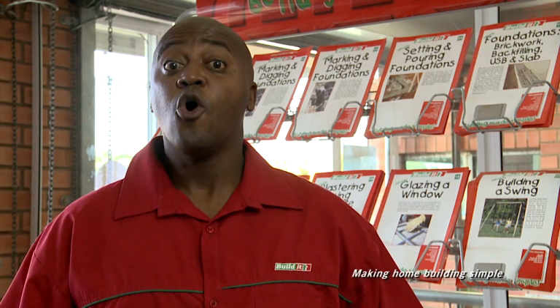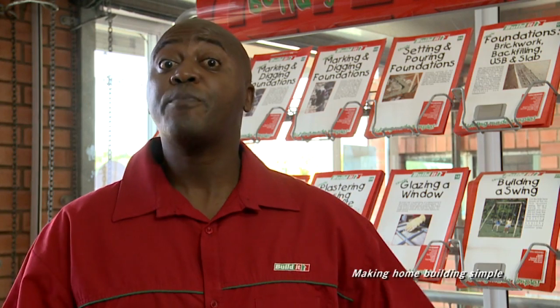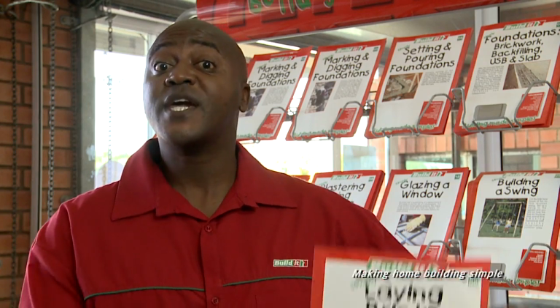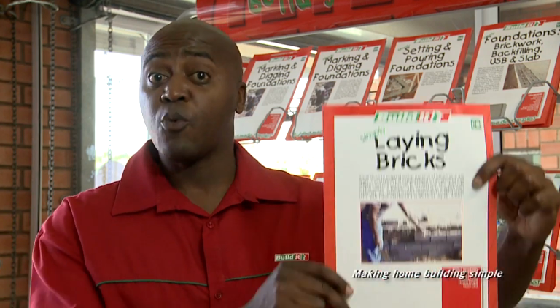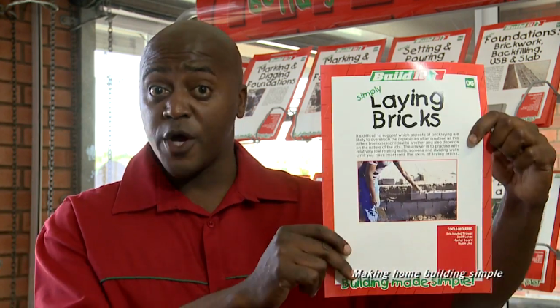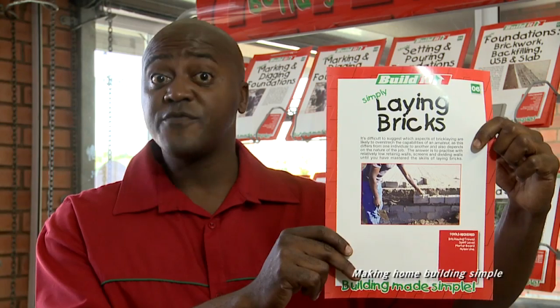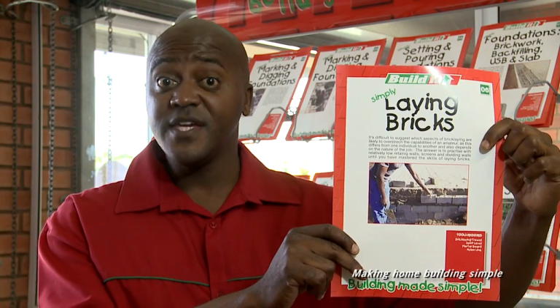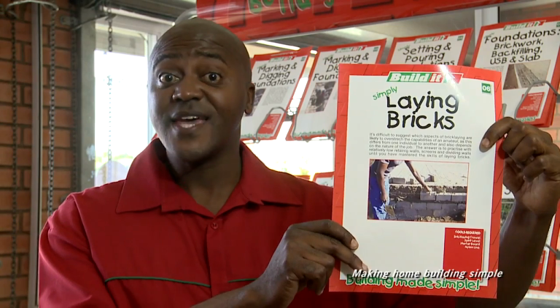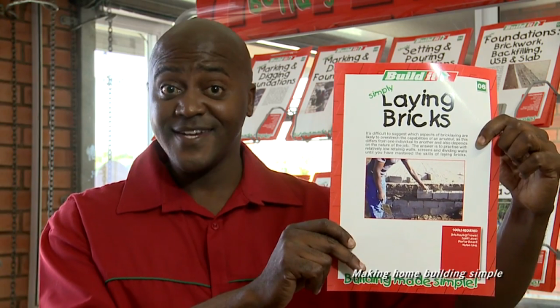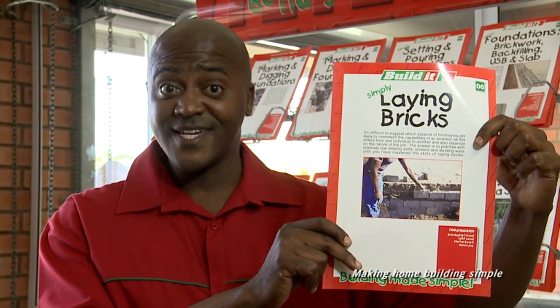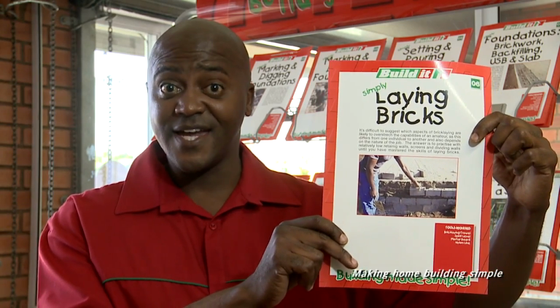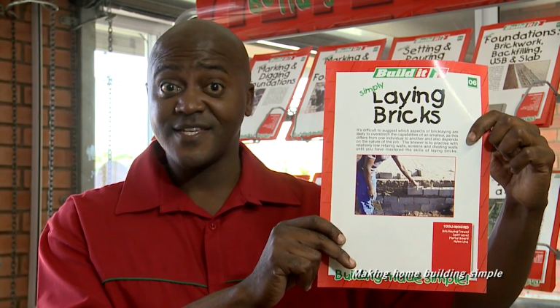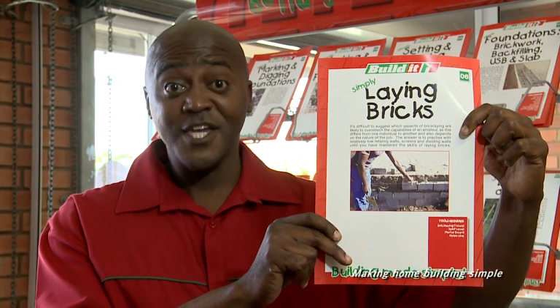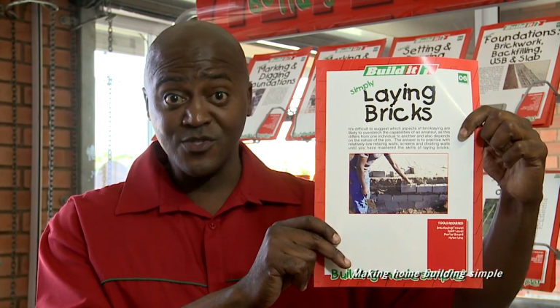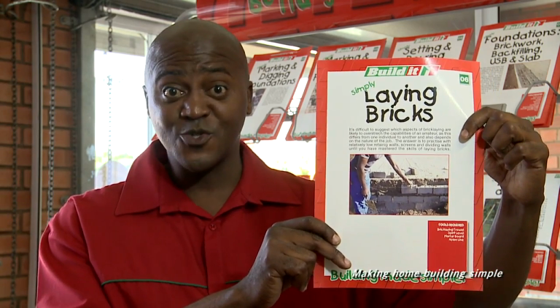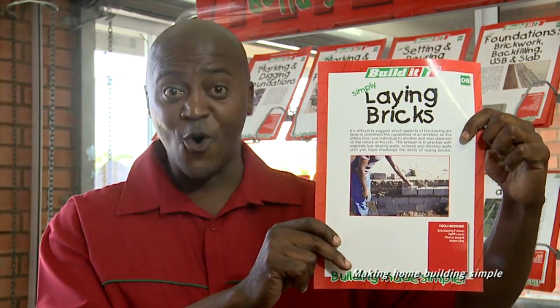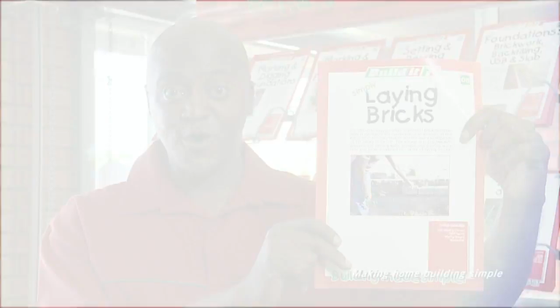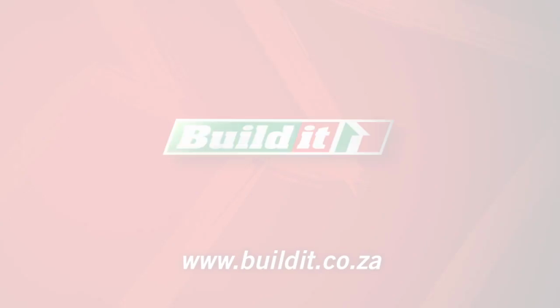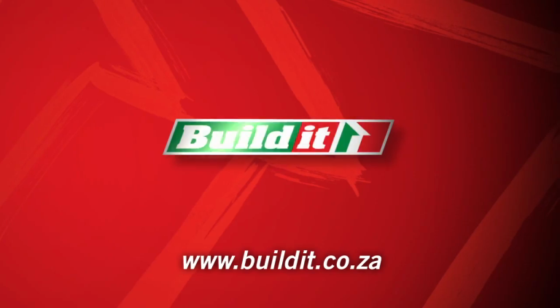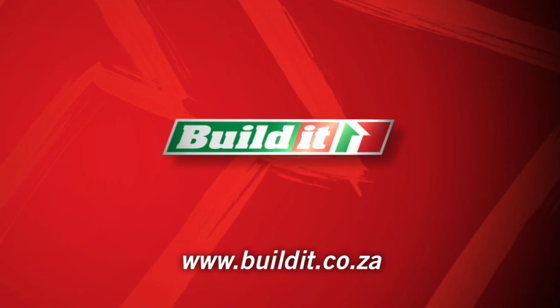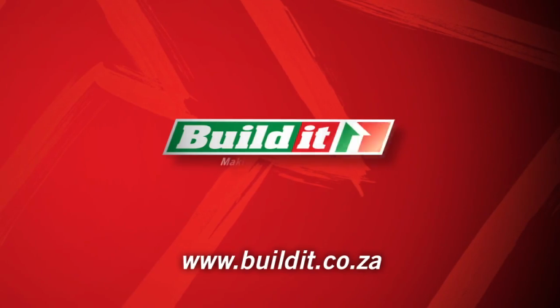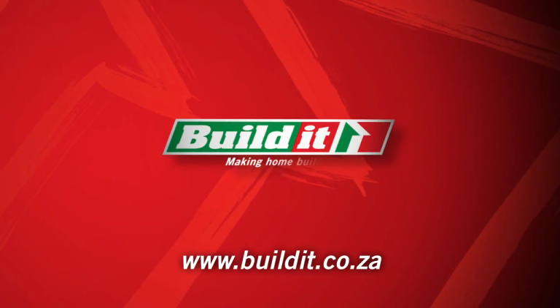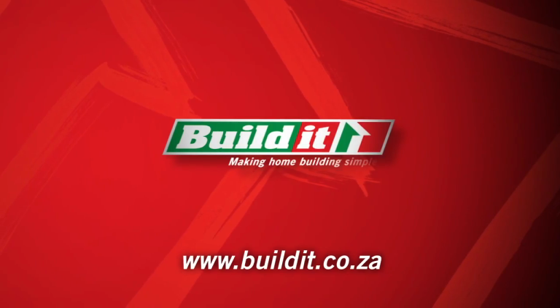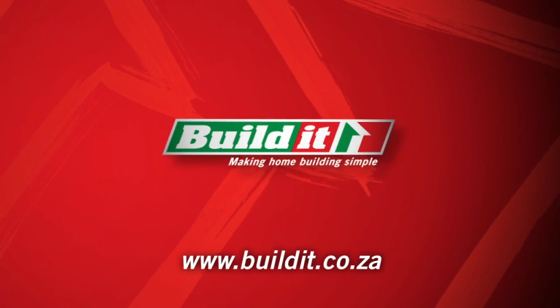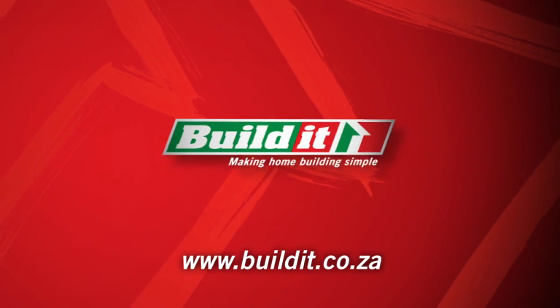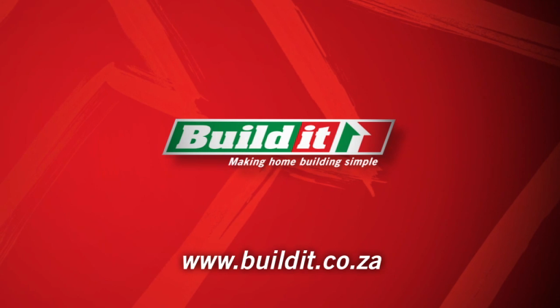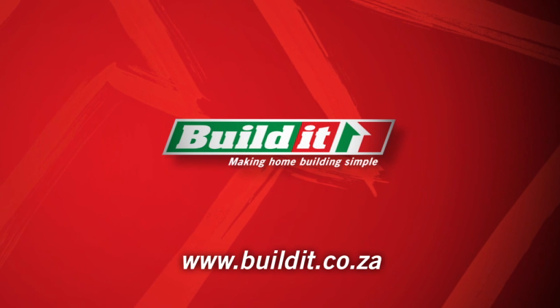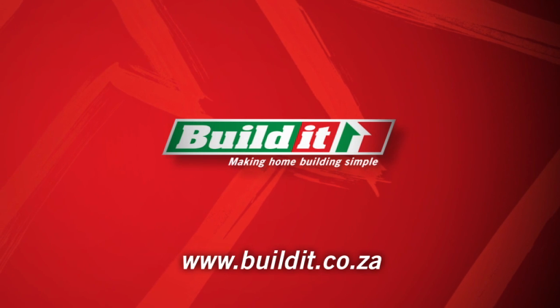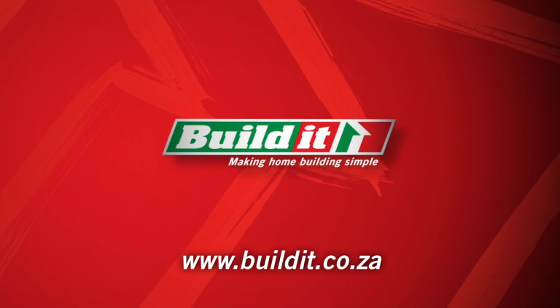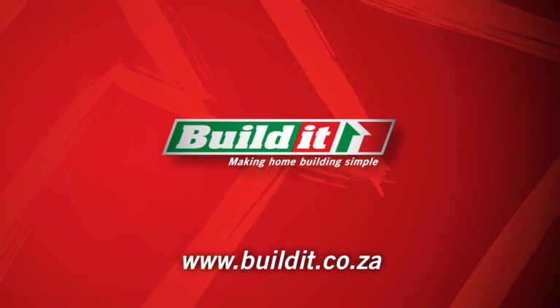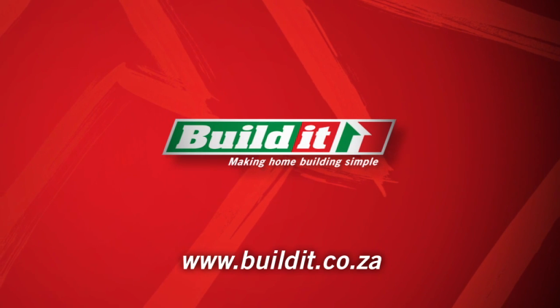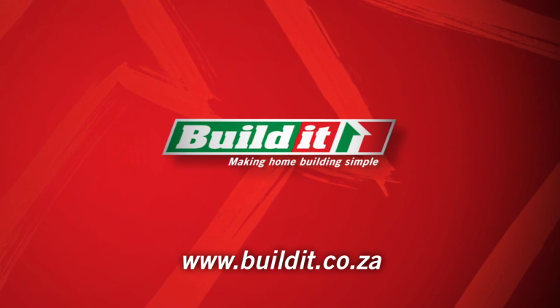For more info, chat to the Build It guys or pick up one of these handy guides in store. Build It — making home building simple.